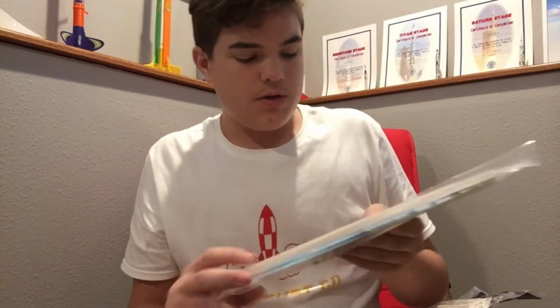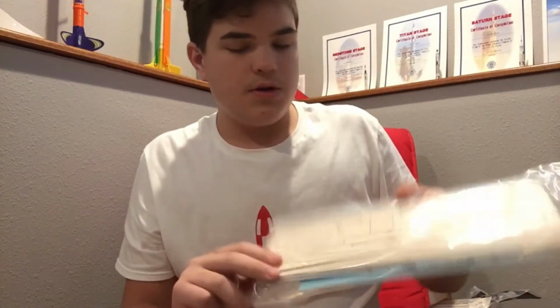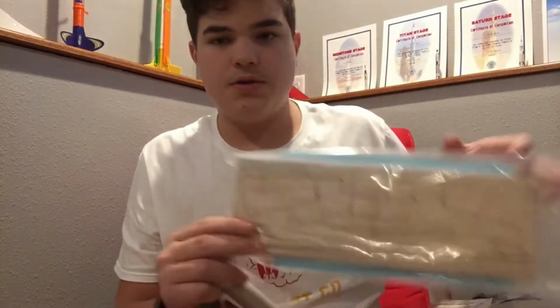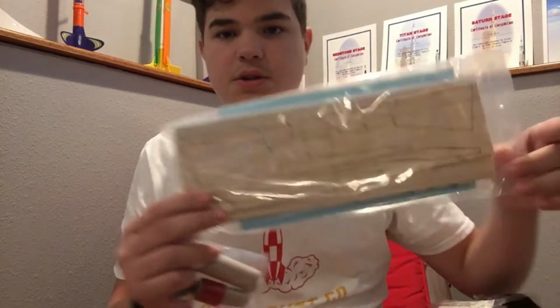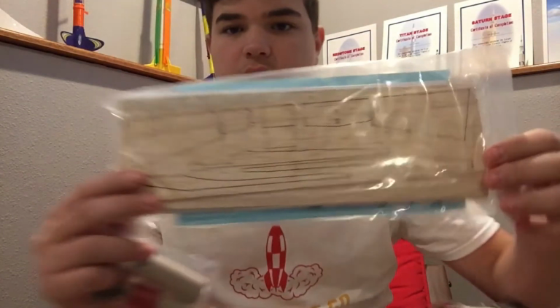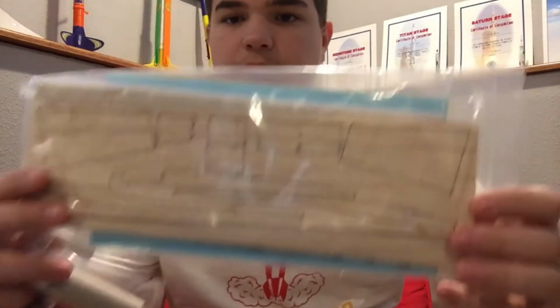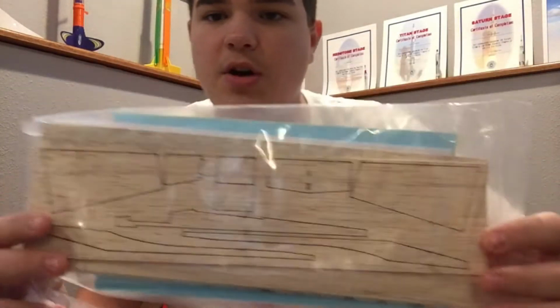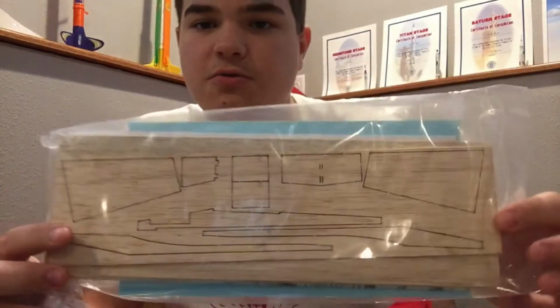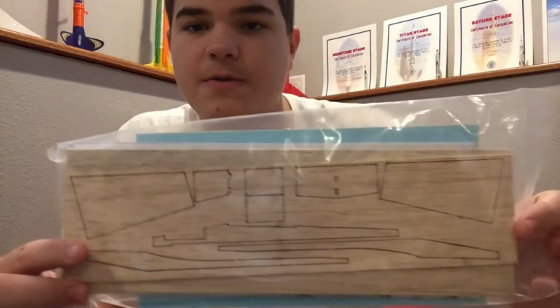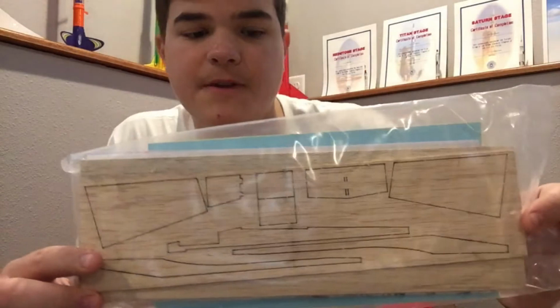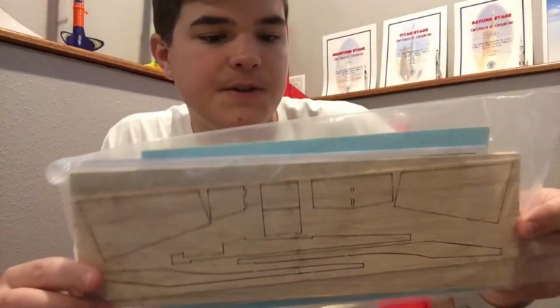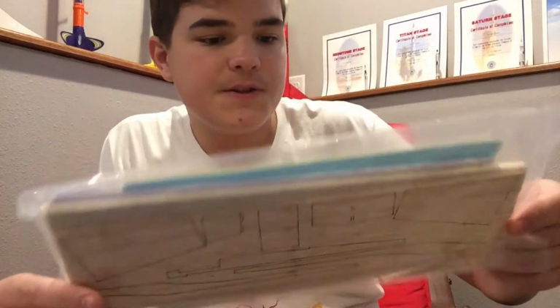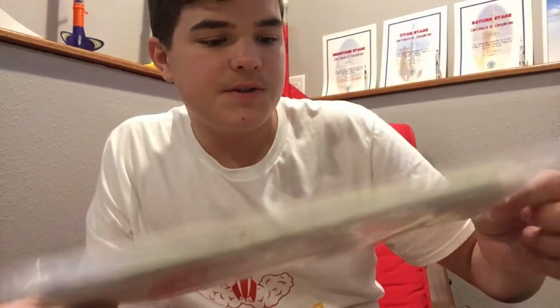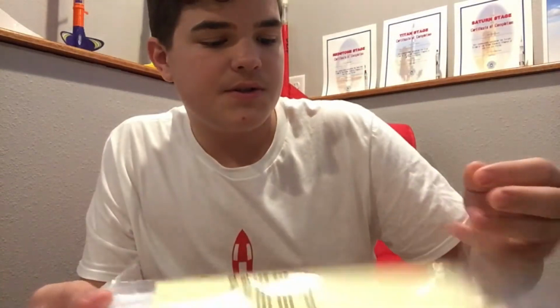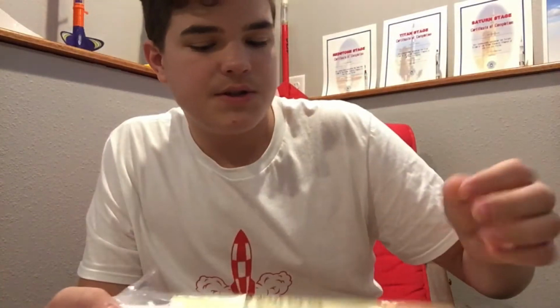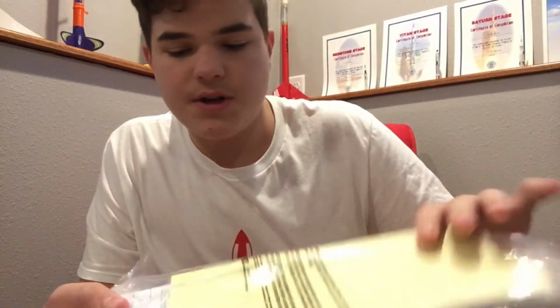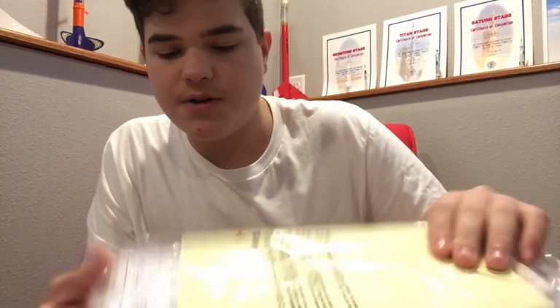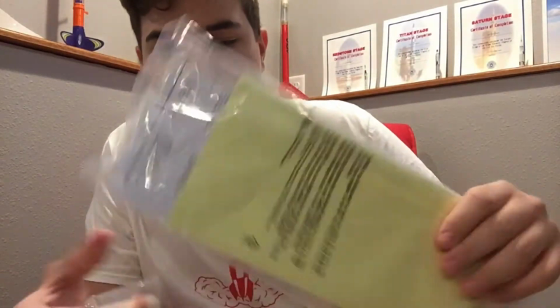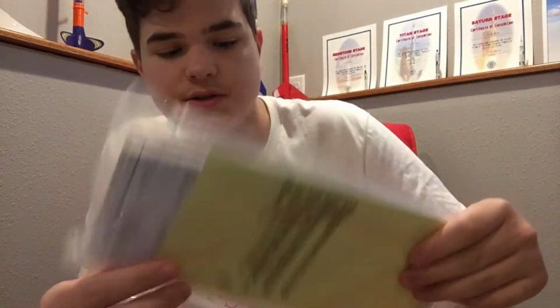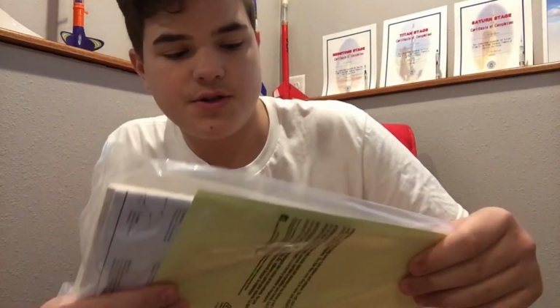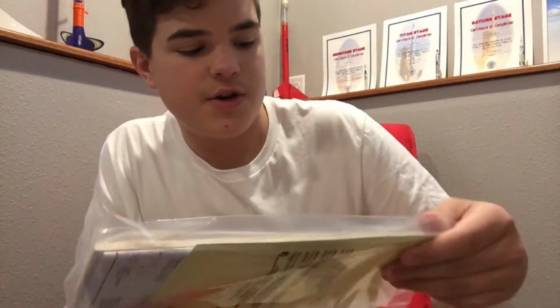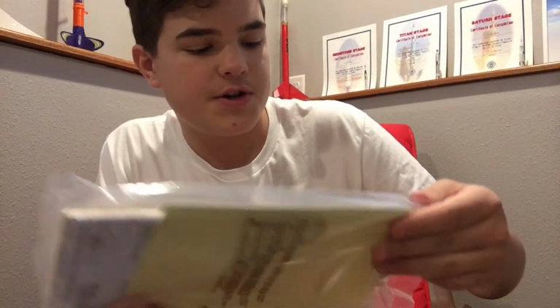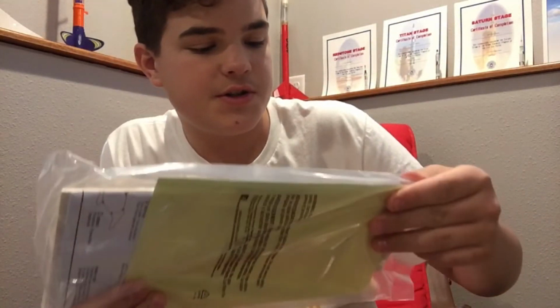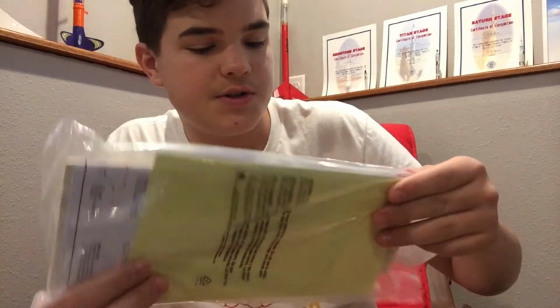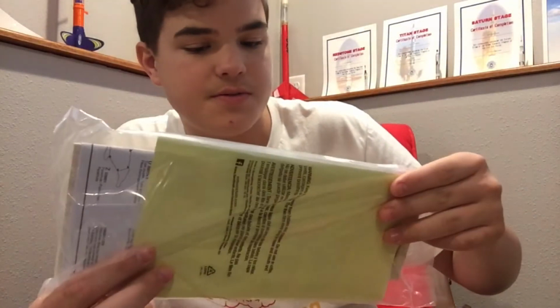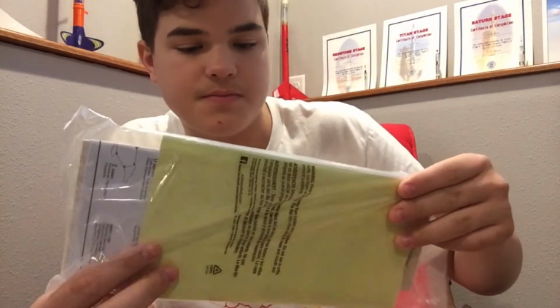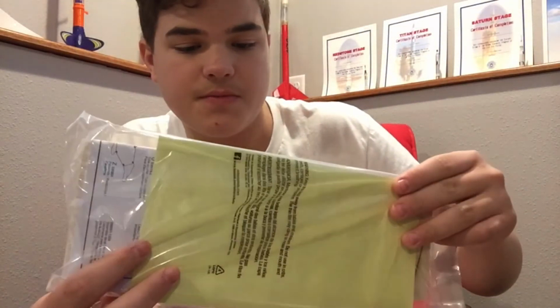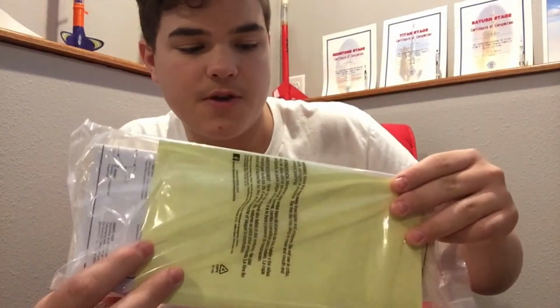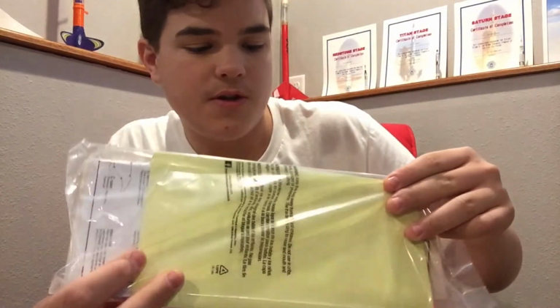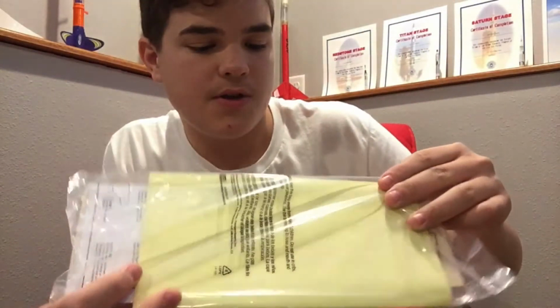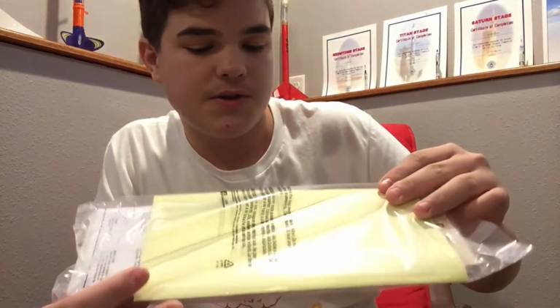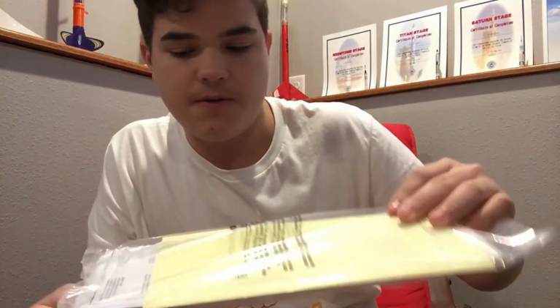Here's the balsa wood fins, stickers, instructions, all that good stuff.